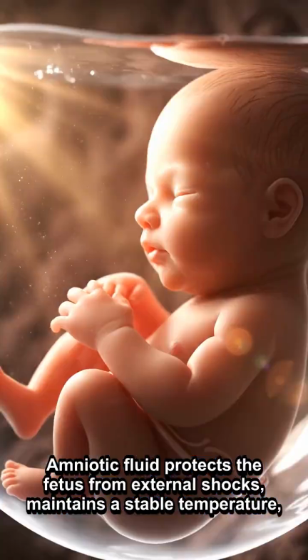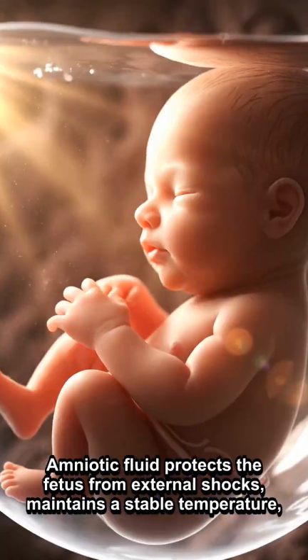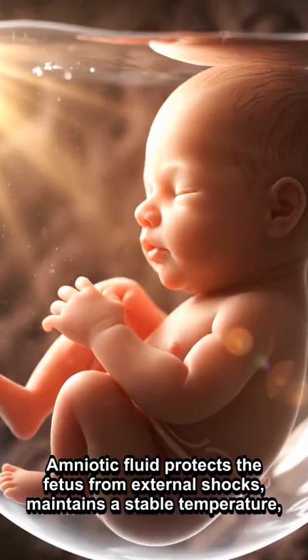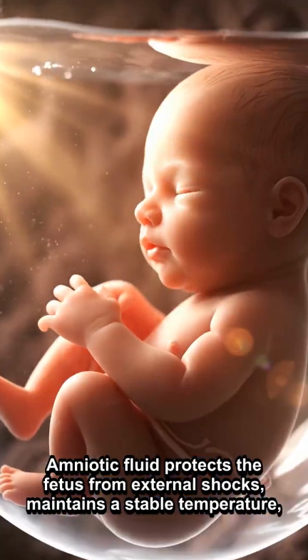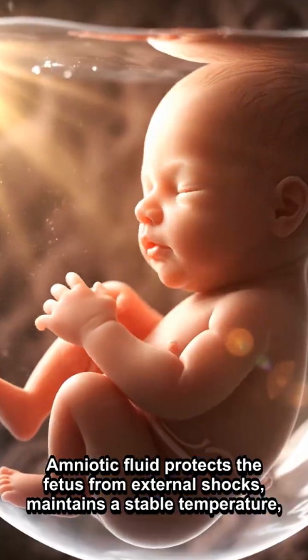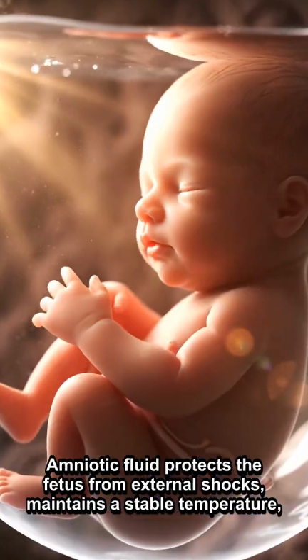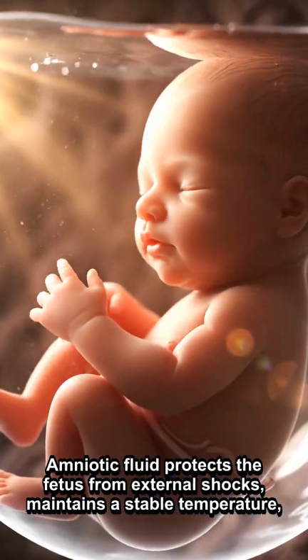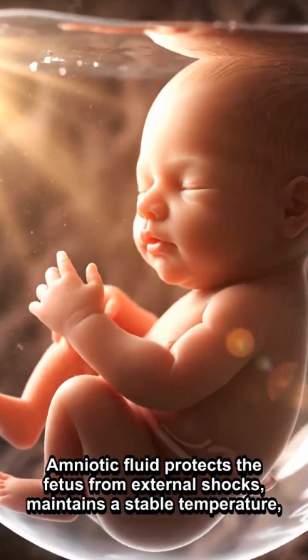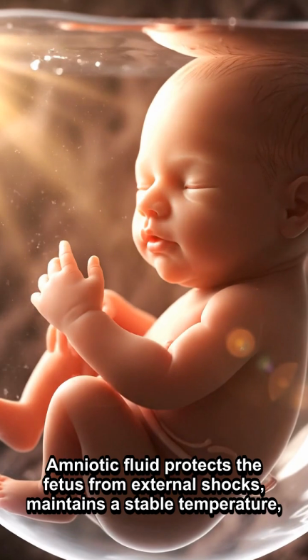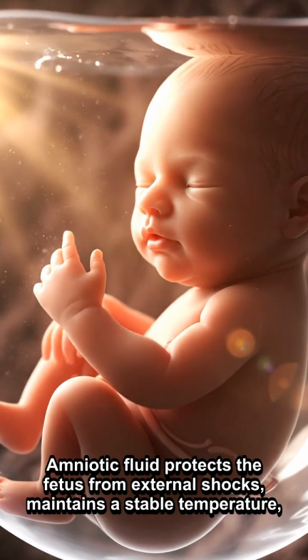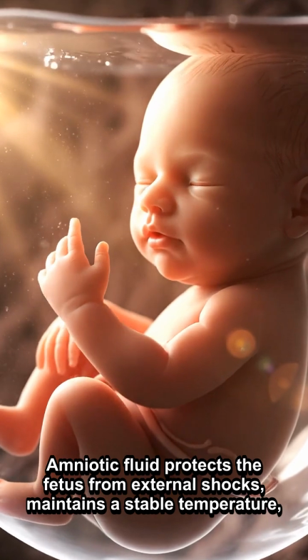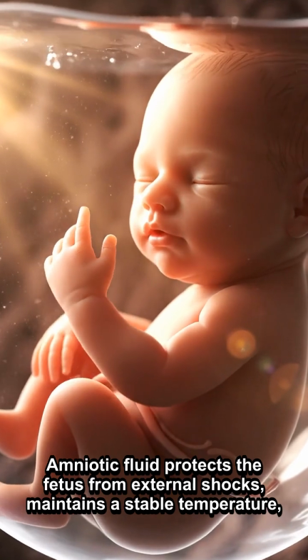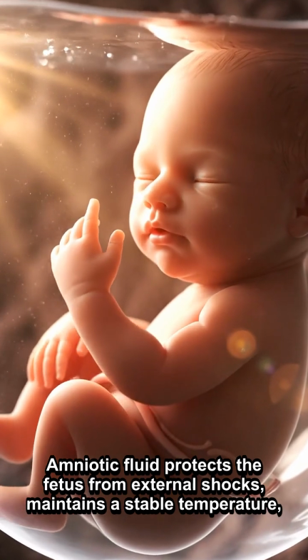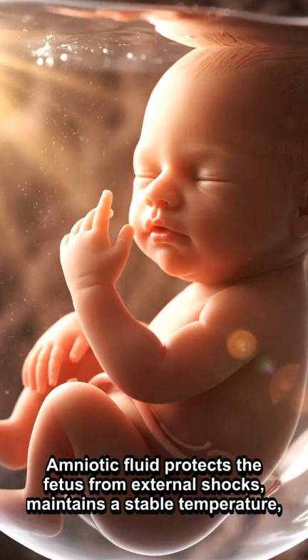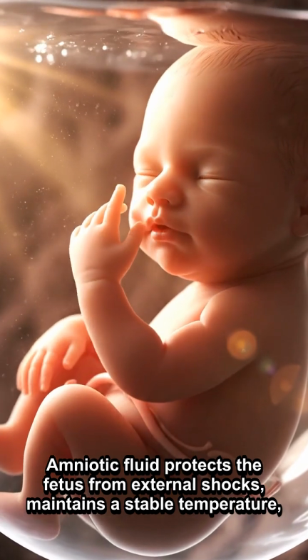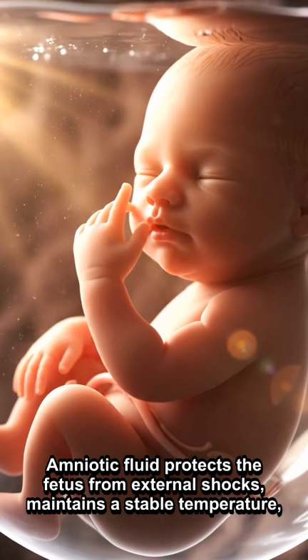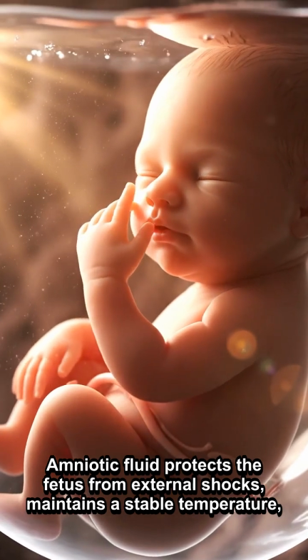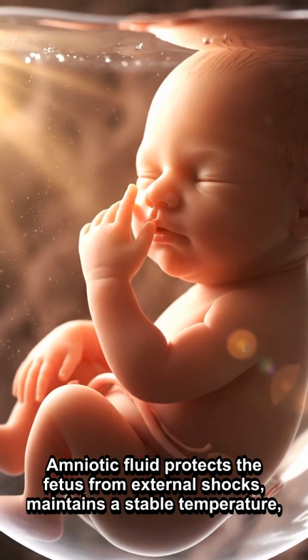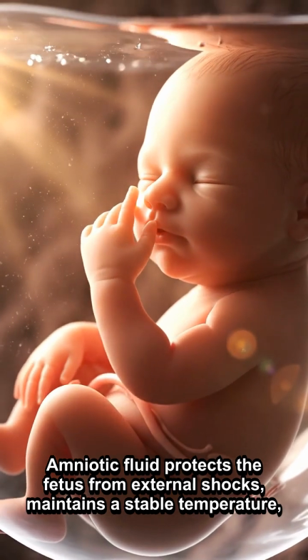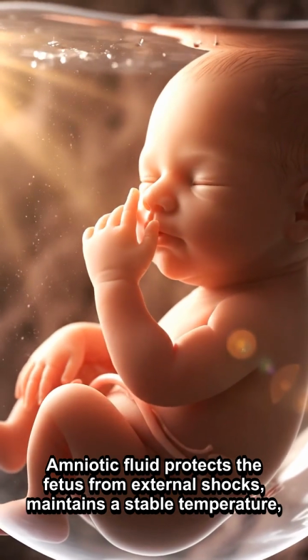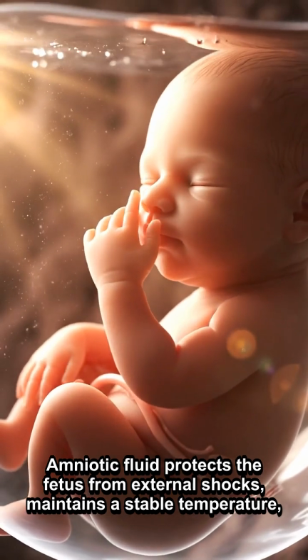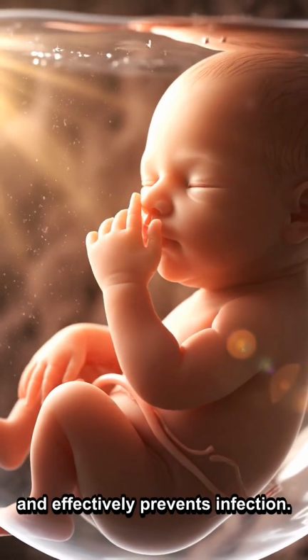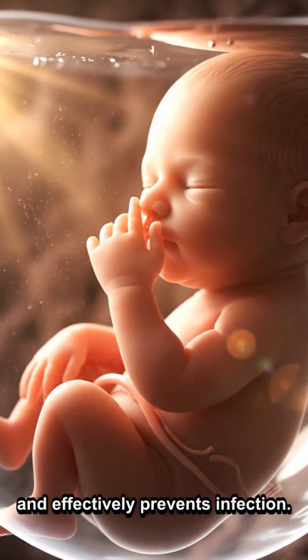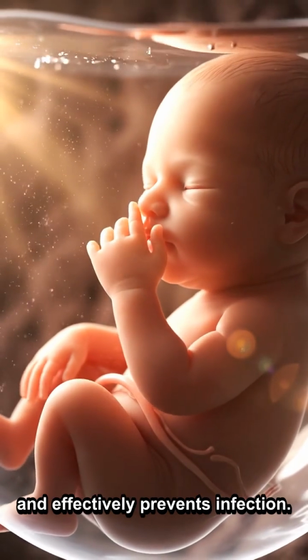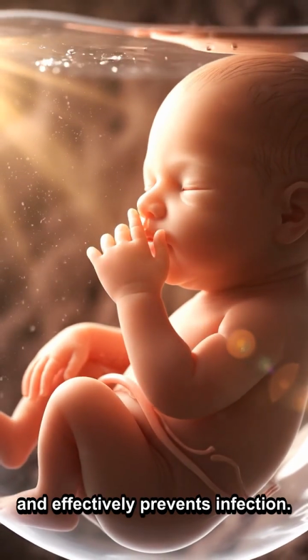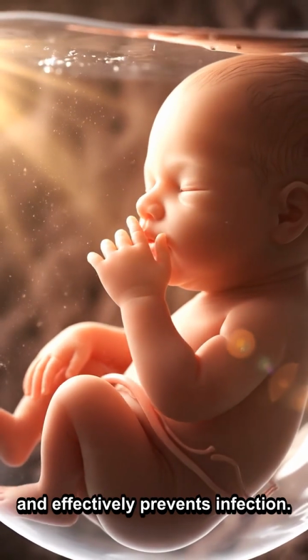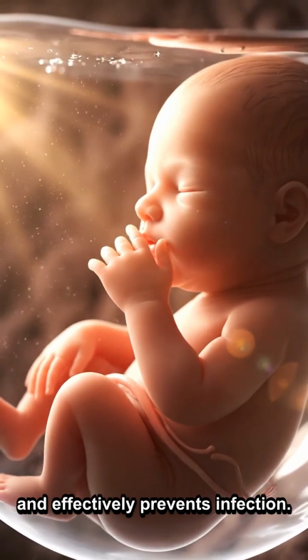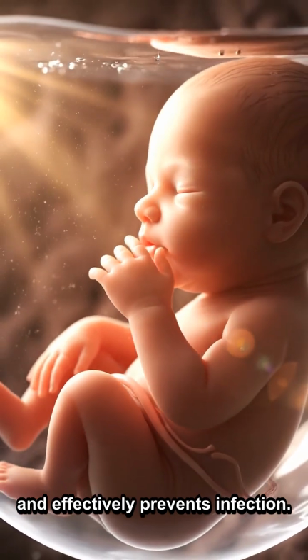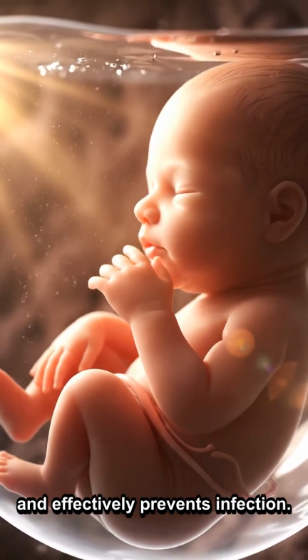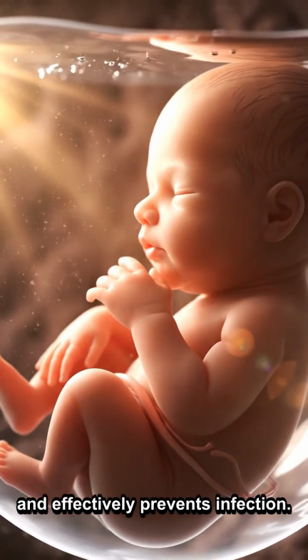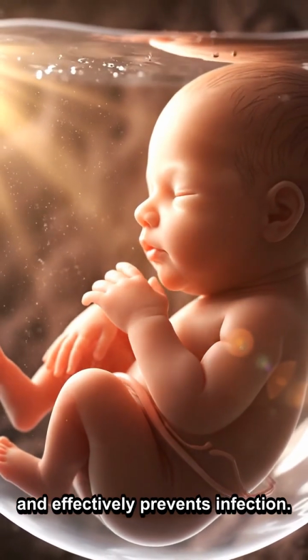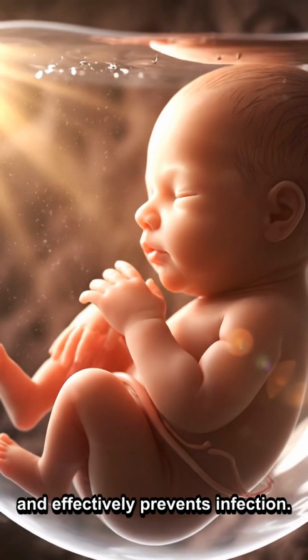Amniotic fluid protects the fetus from external shocks, maintains a stable temperature, and effectively prevents infection.